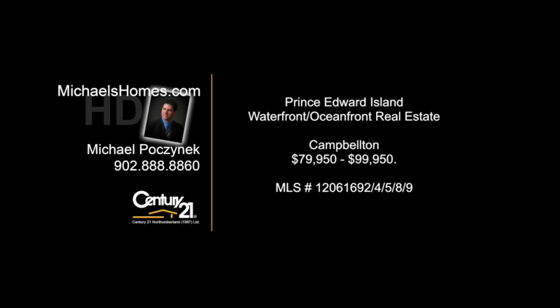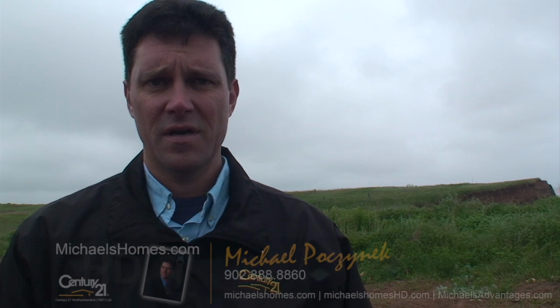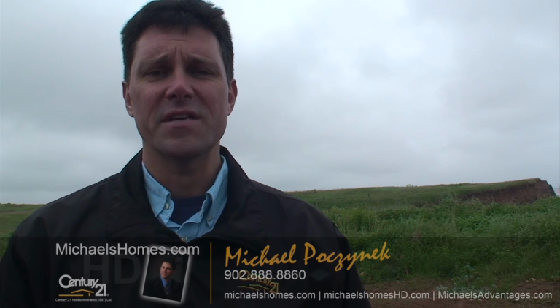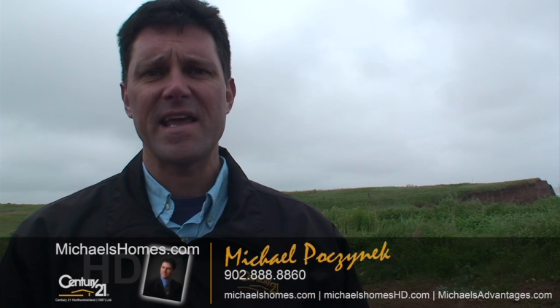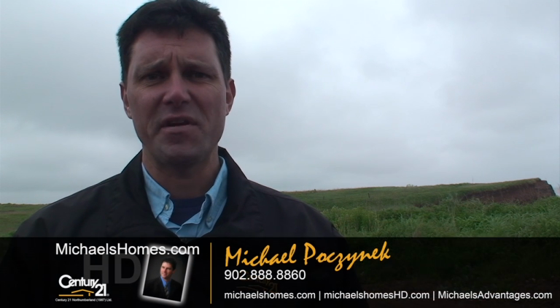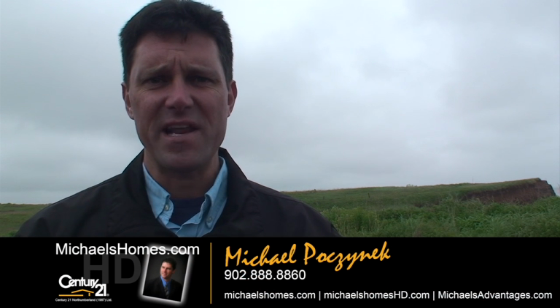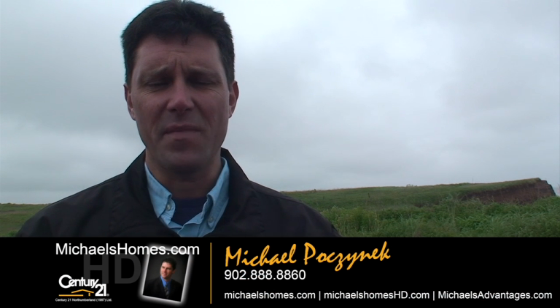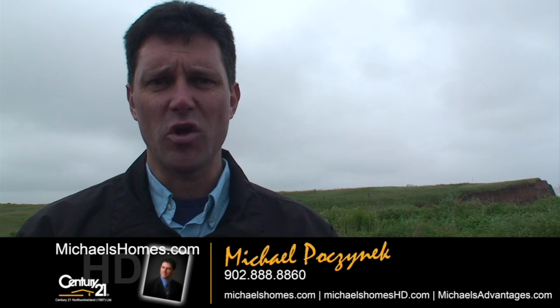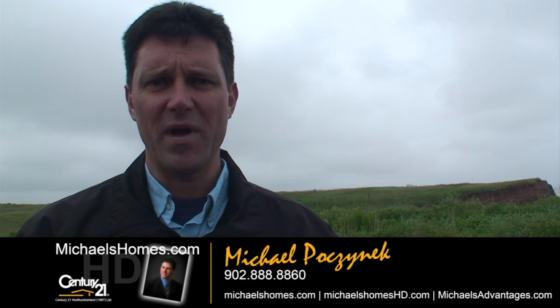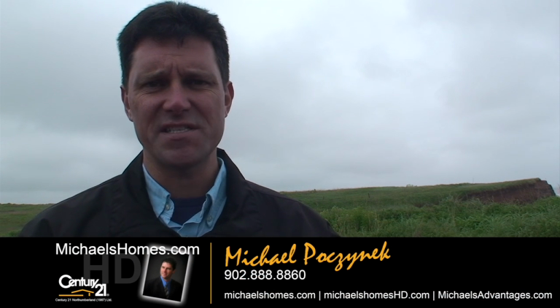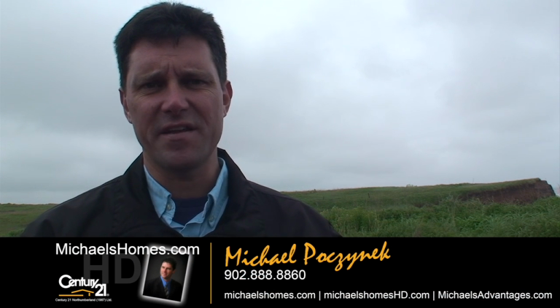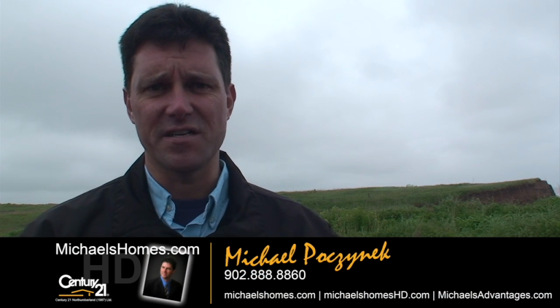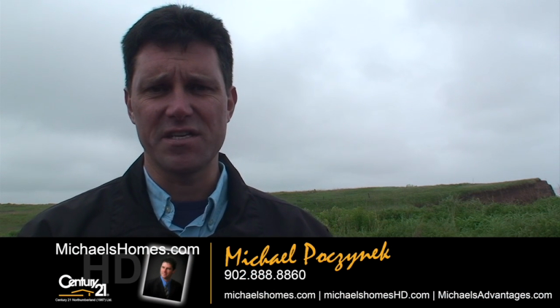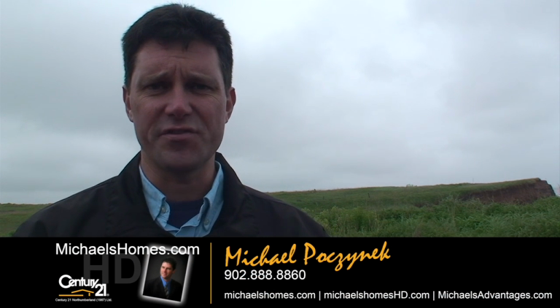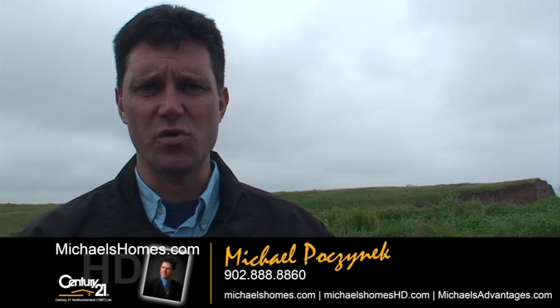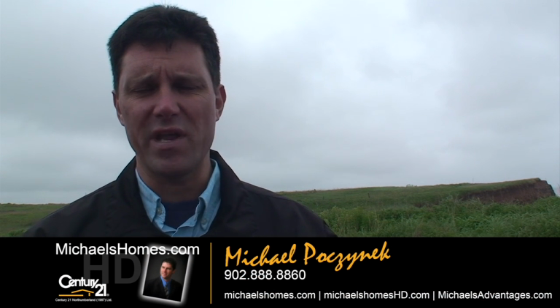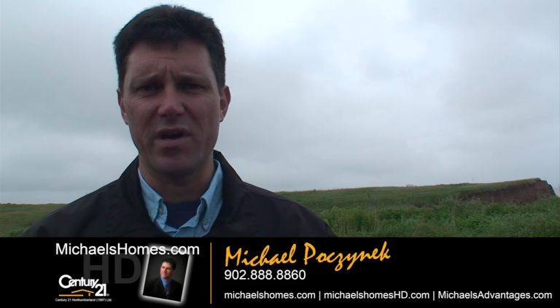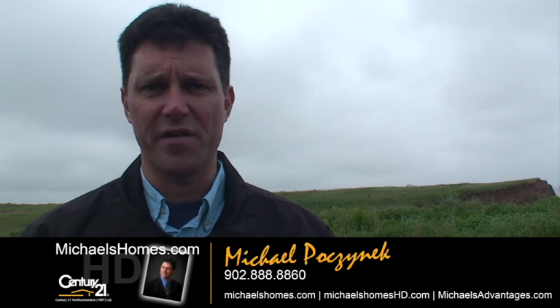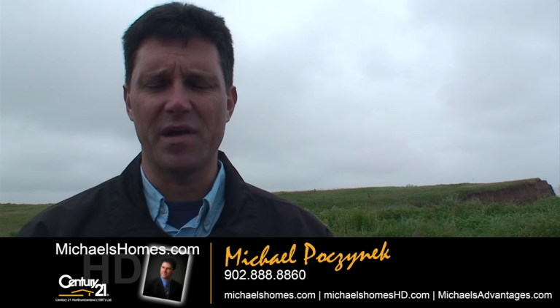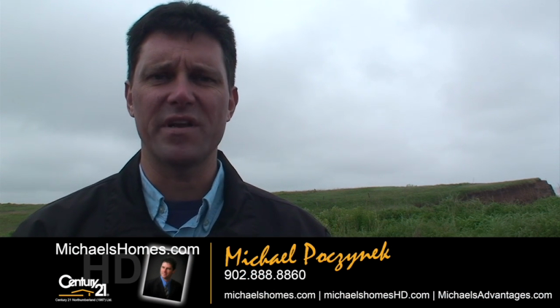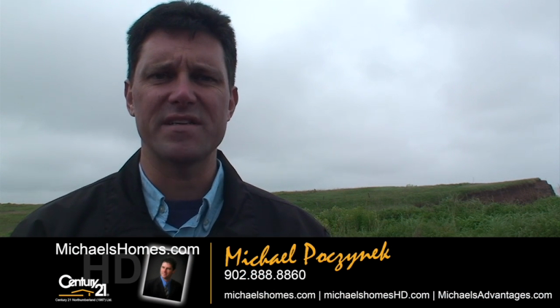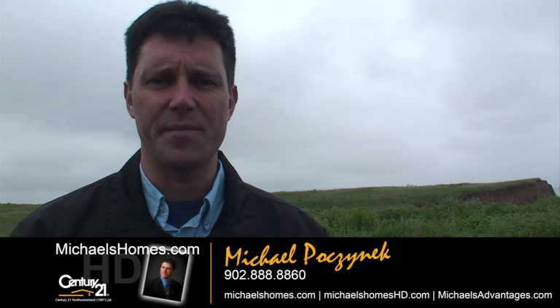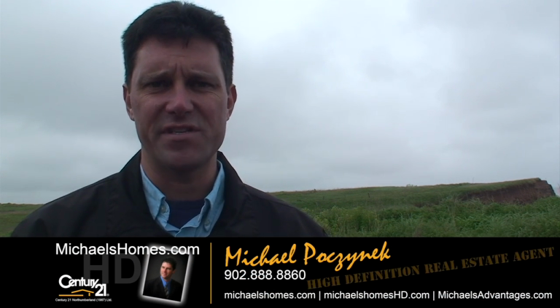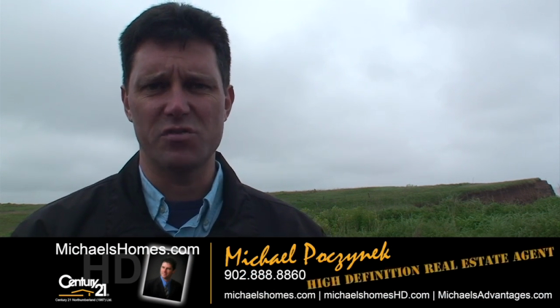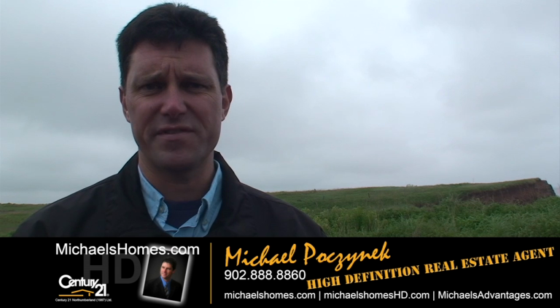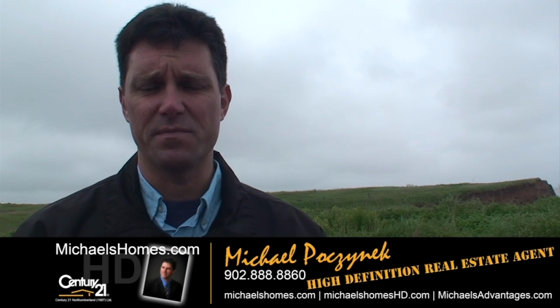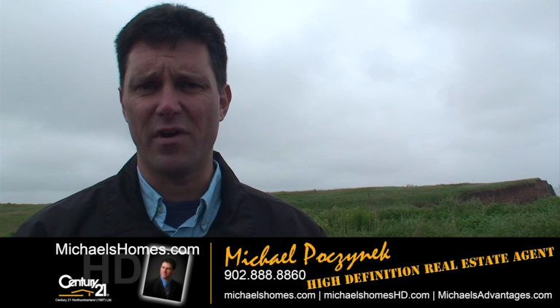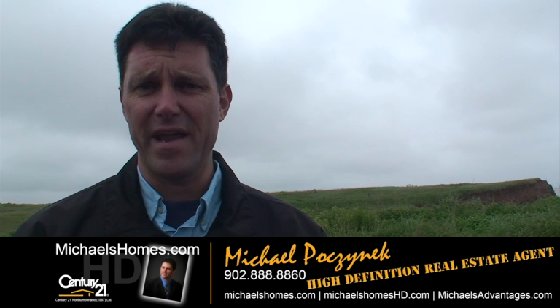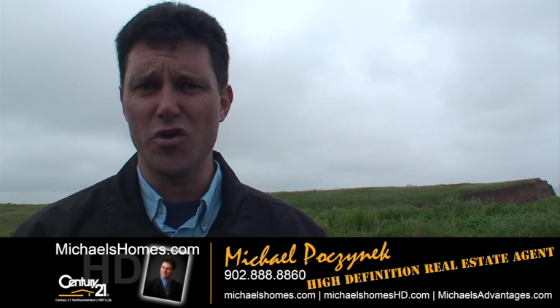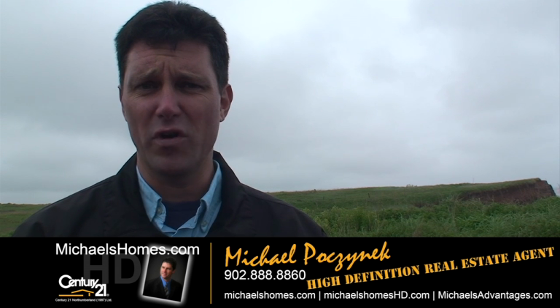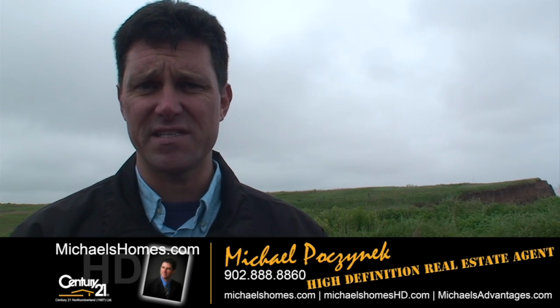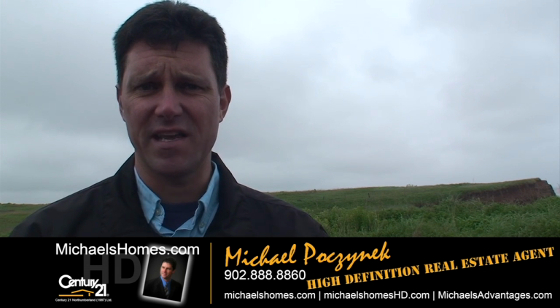Good day everybody, Michael Posnick here, Century 21 Northumberland, coming to you with some brand new listings.